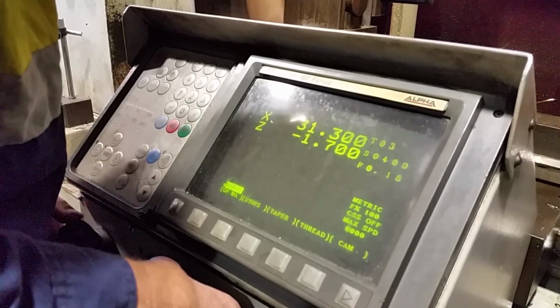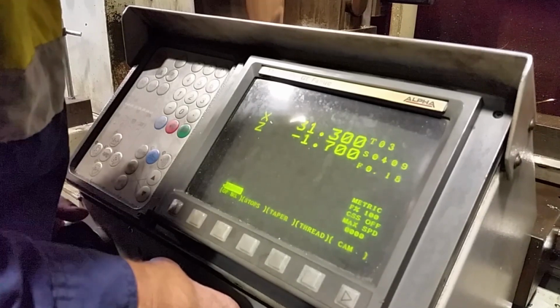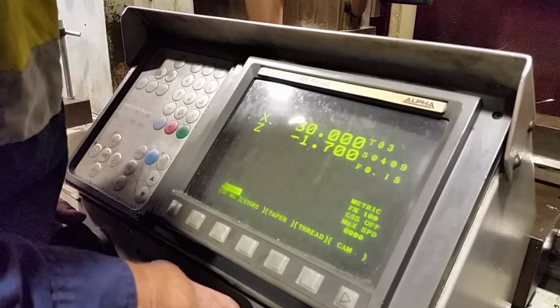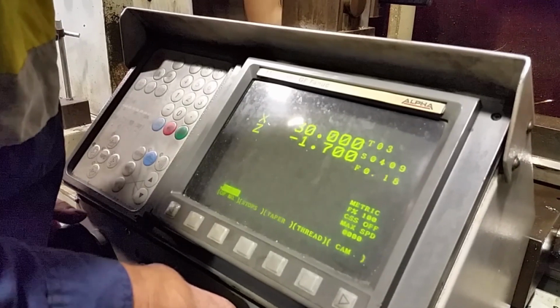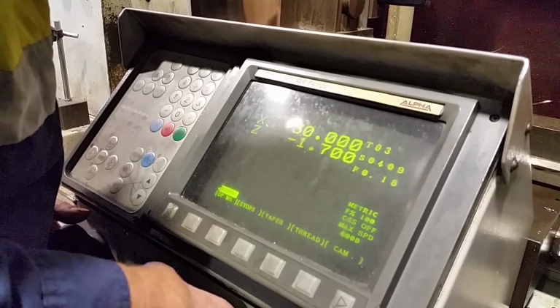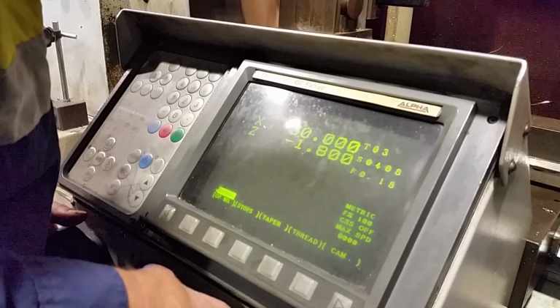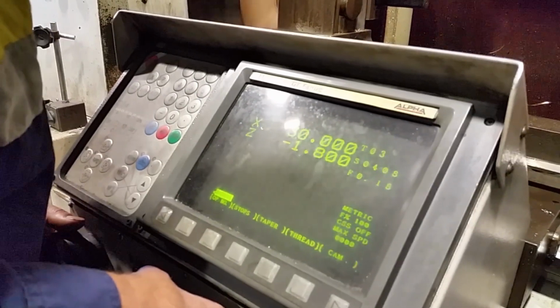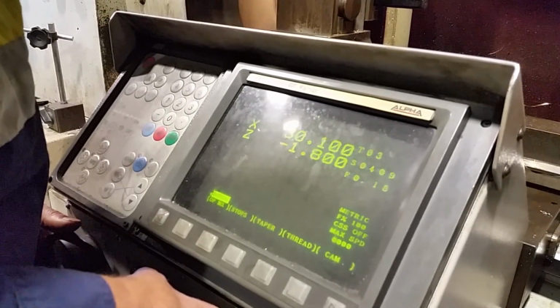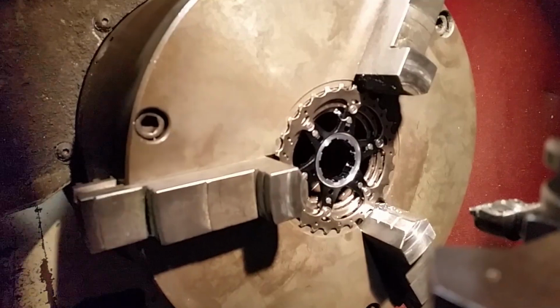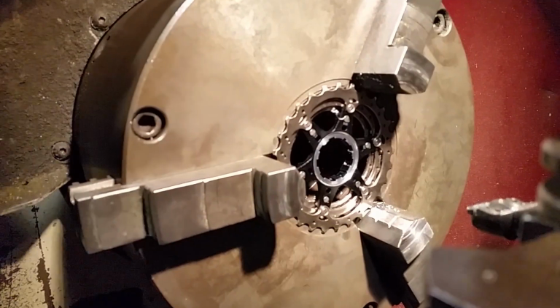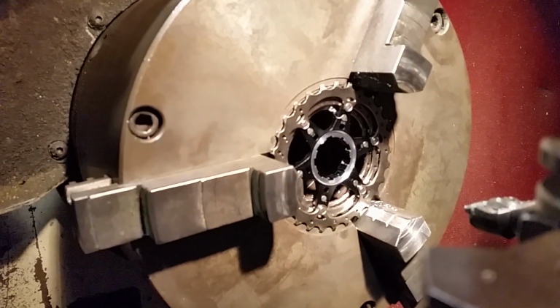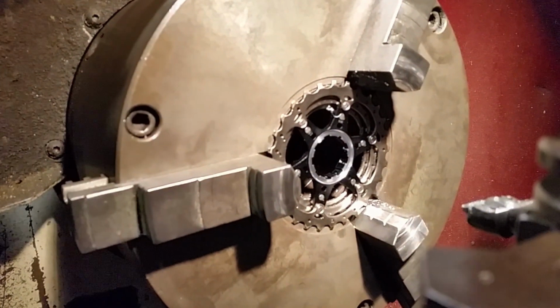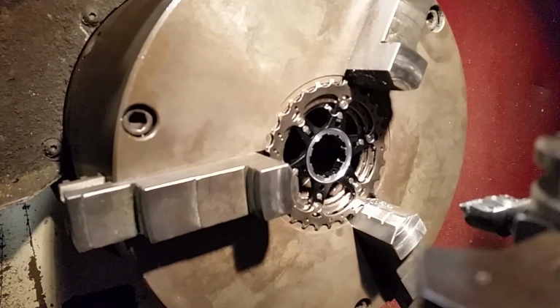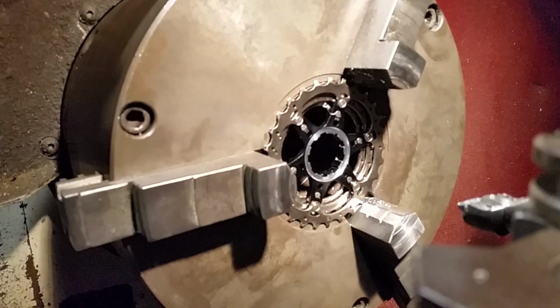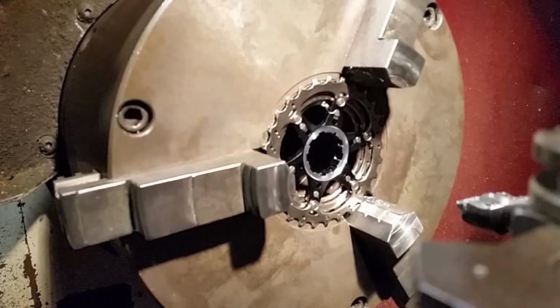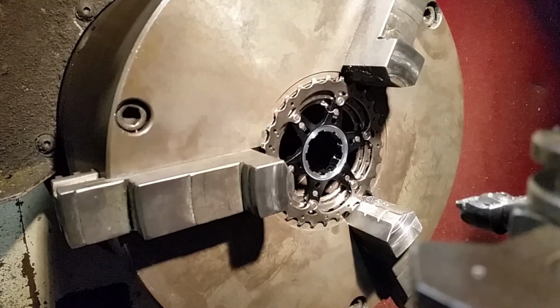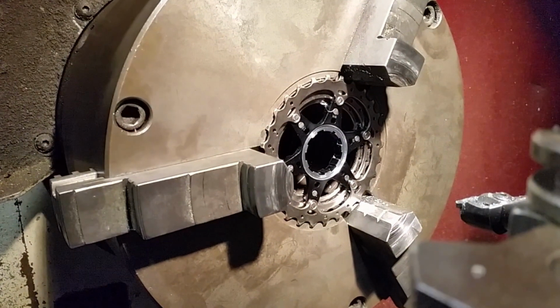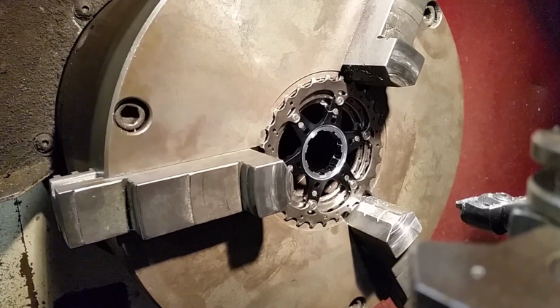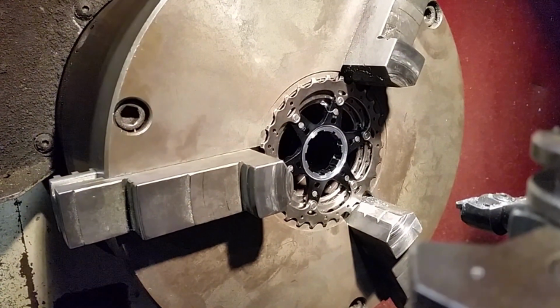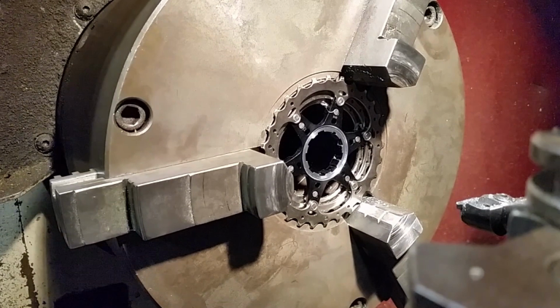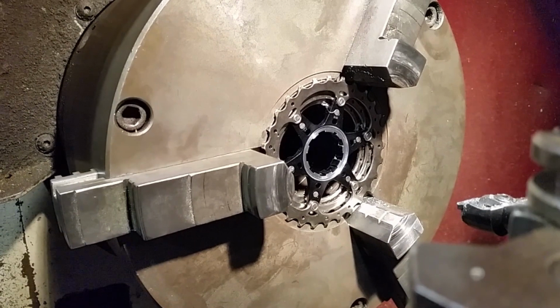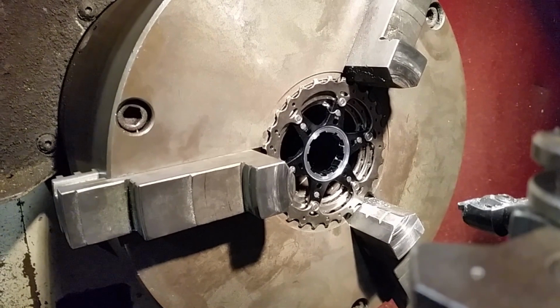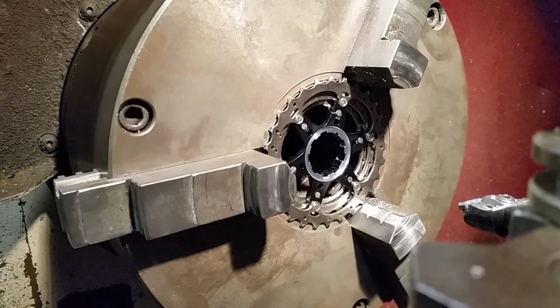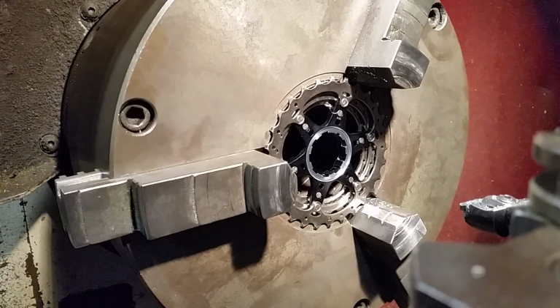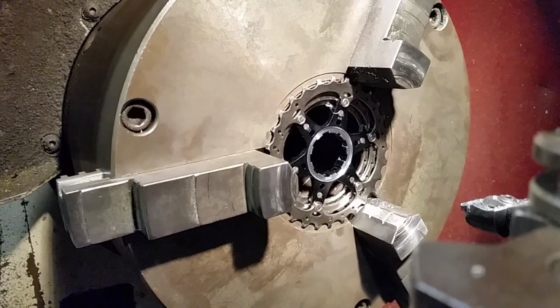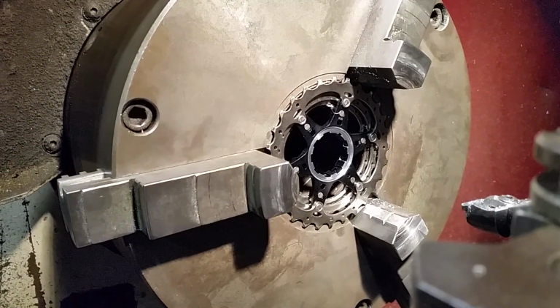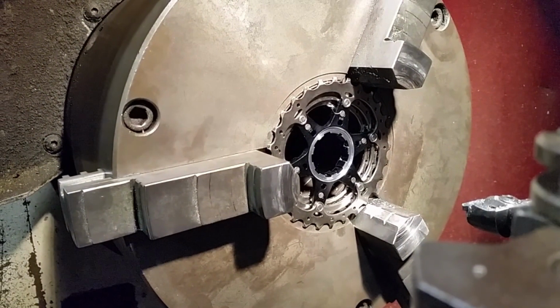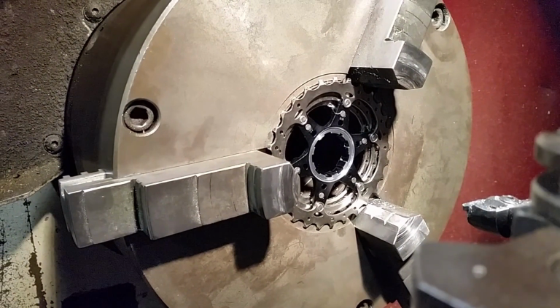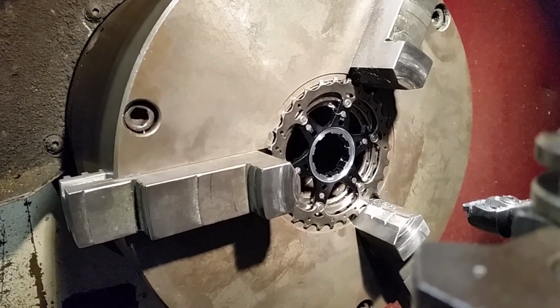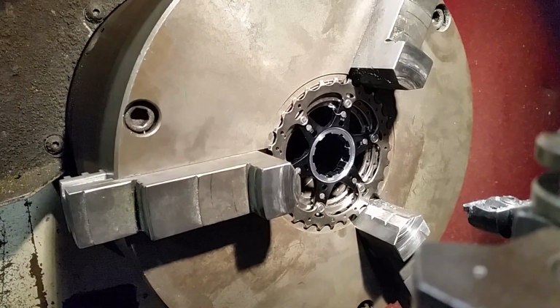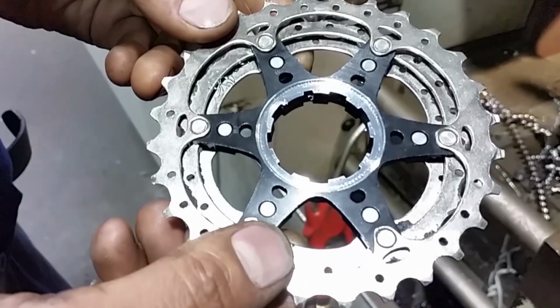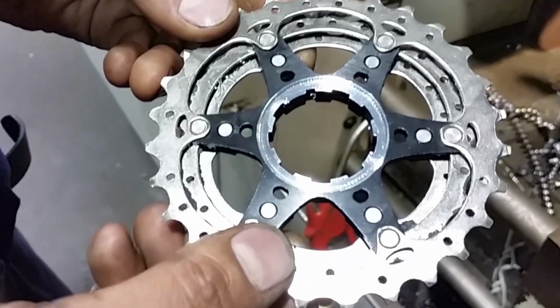Mind my finger in the corner every now and then. Doesn't that look really pretty when it's all done? He's done a fantastic job for me.